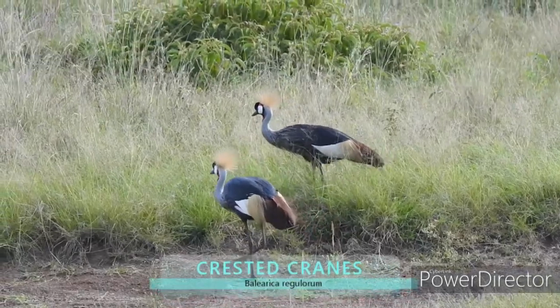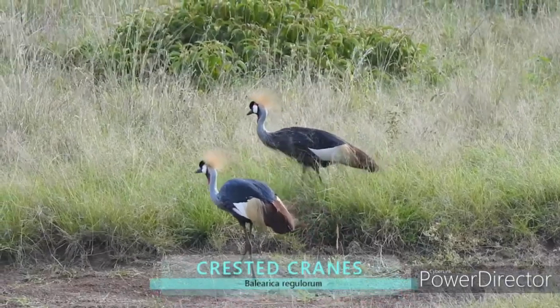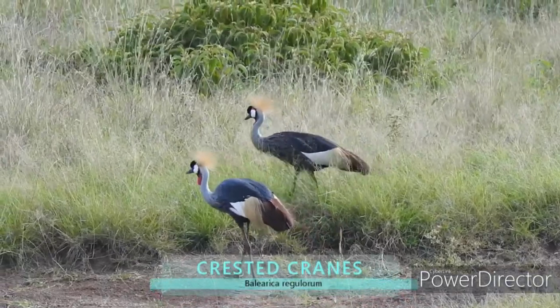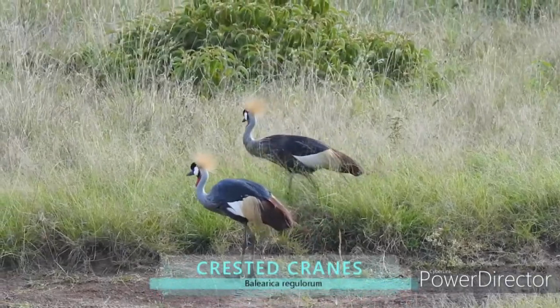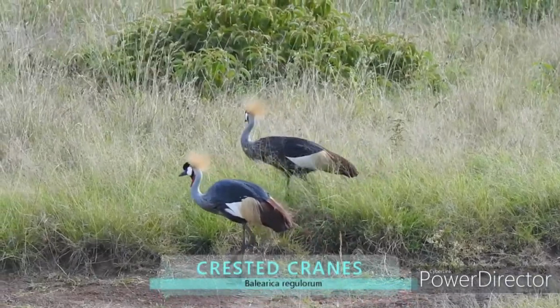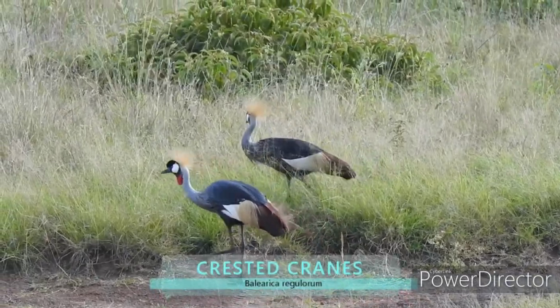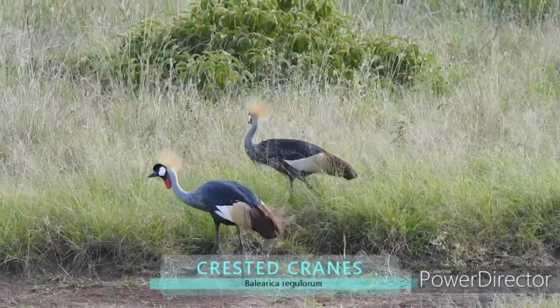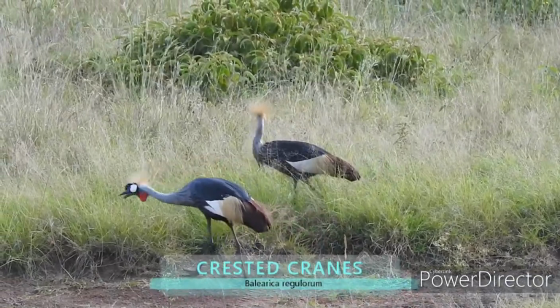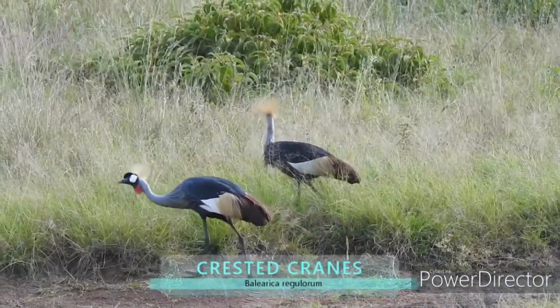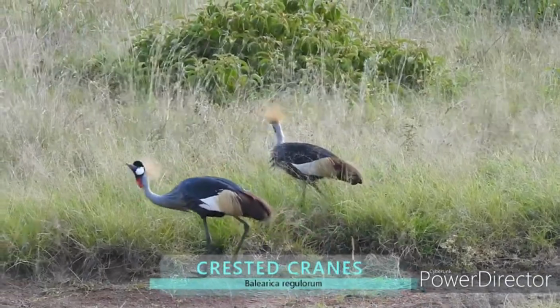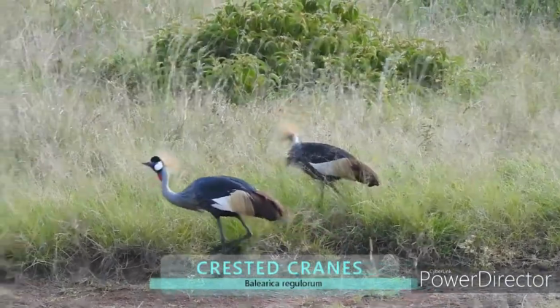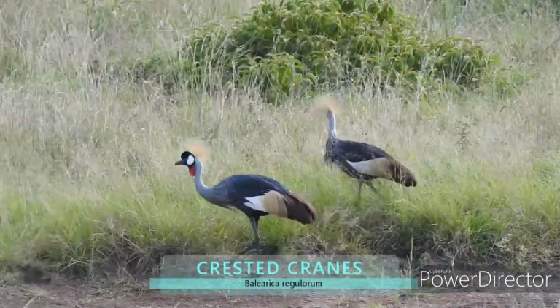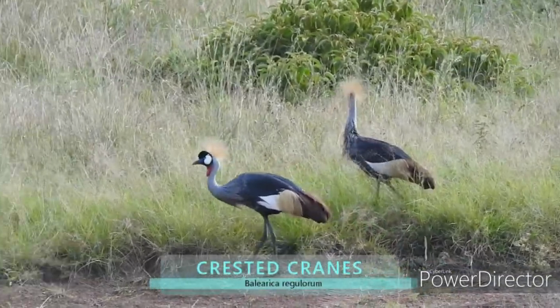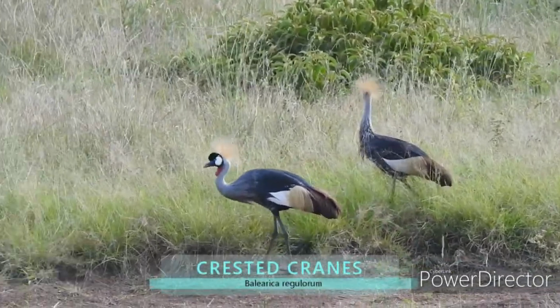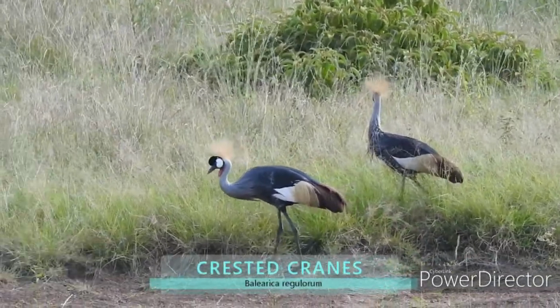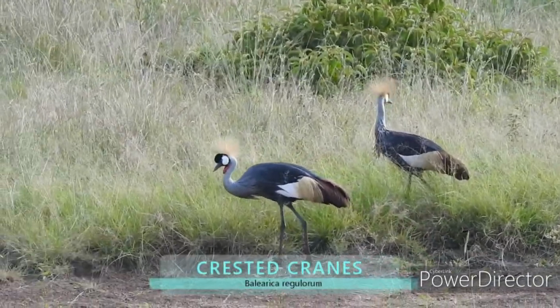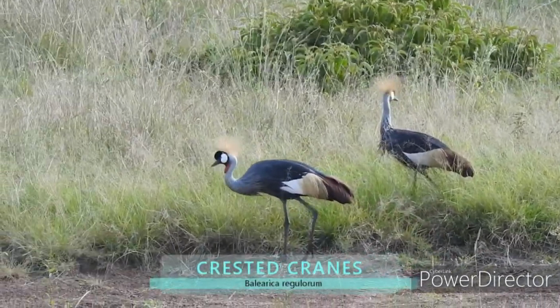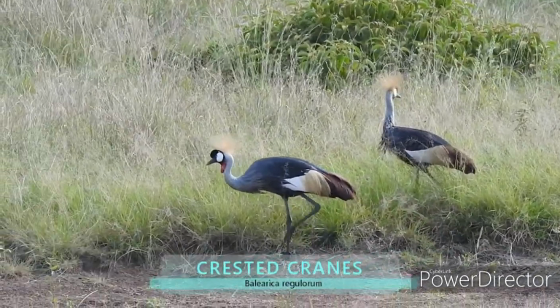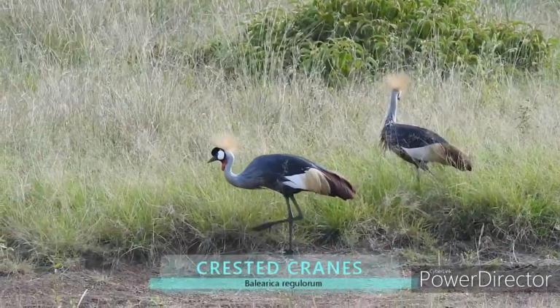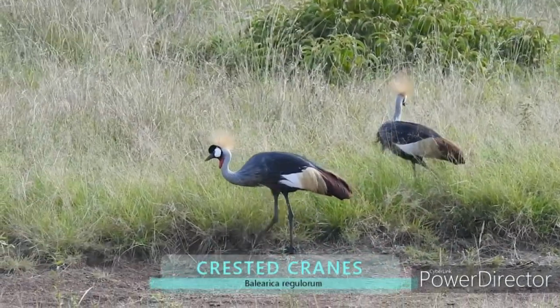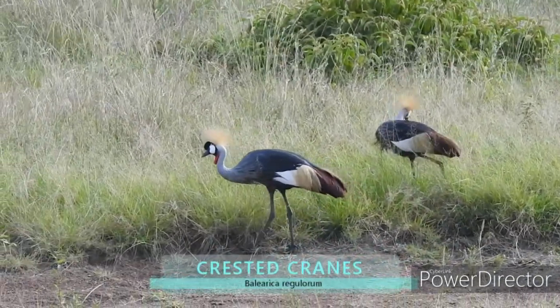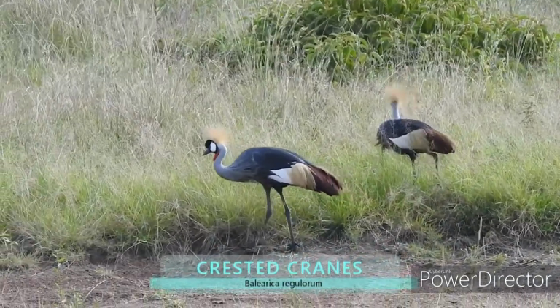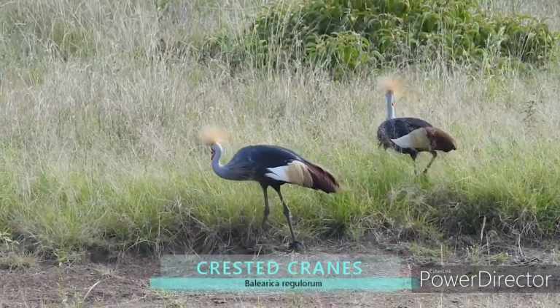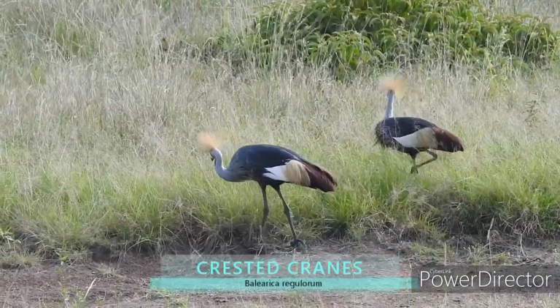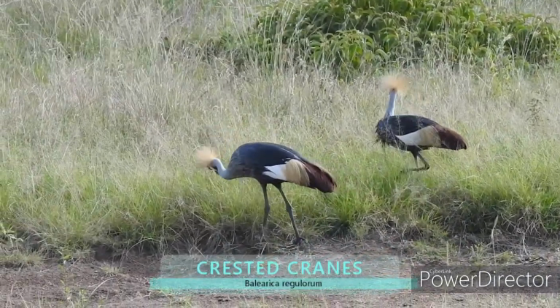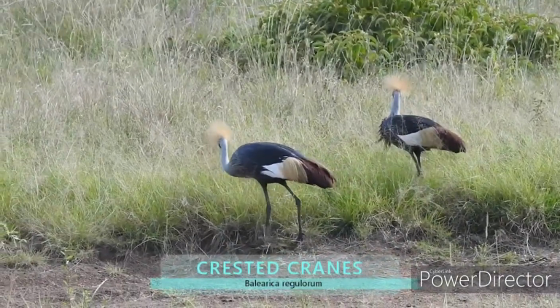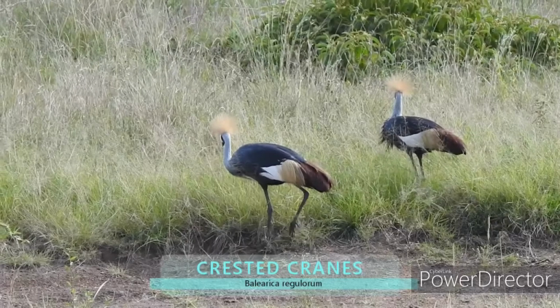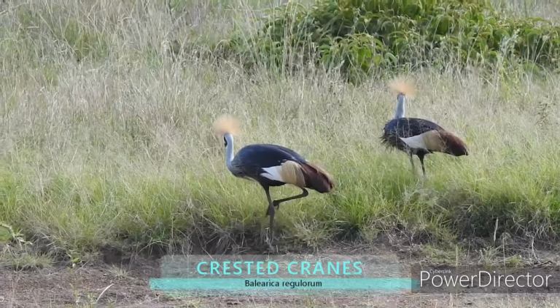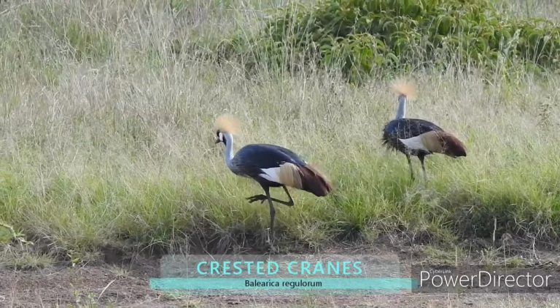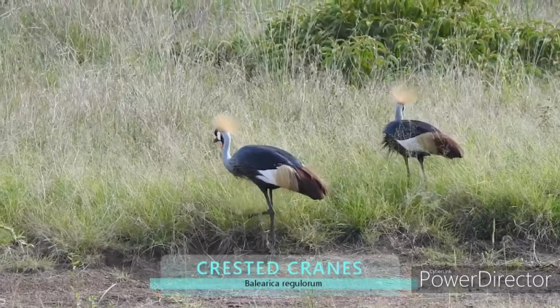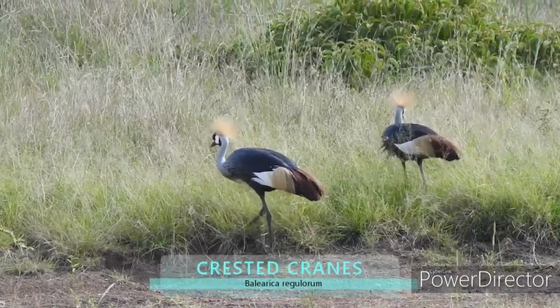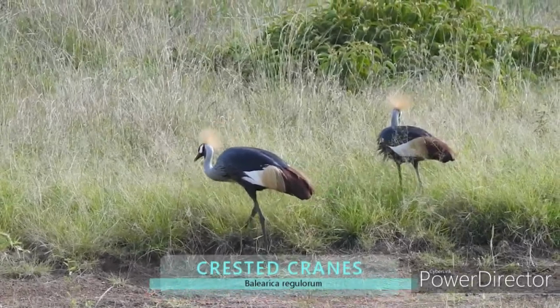These are crested cranes. Unlike other cranes, they roost in trees.